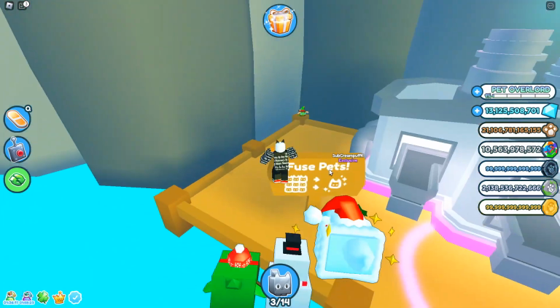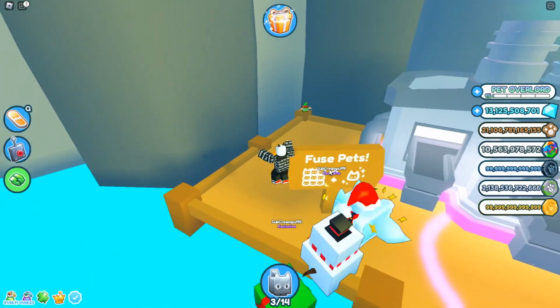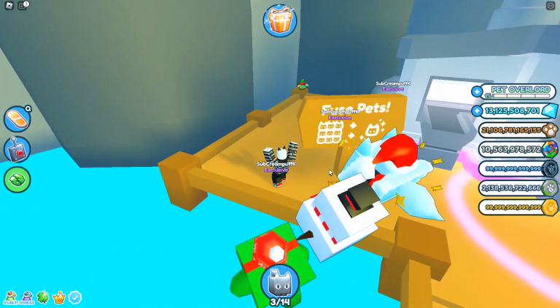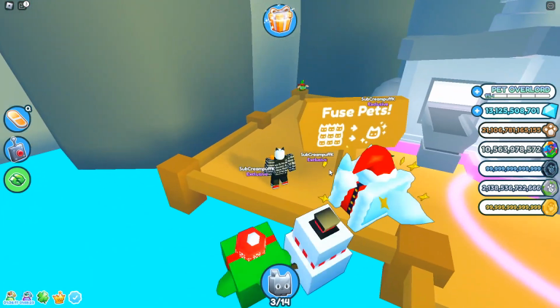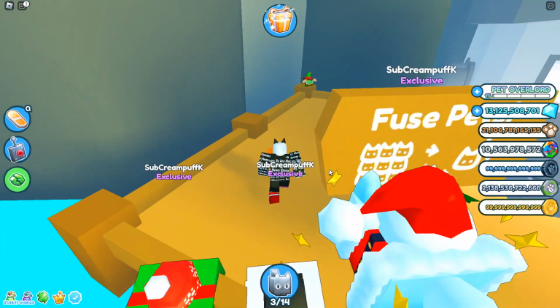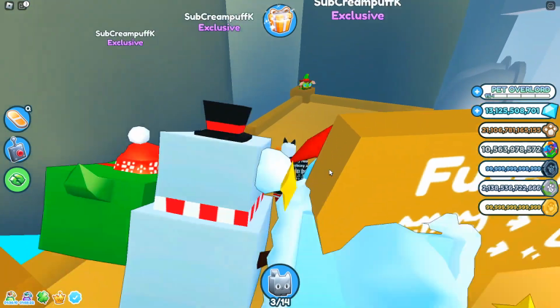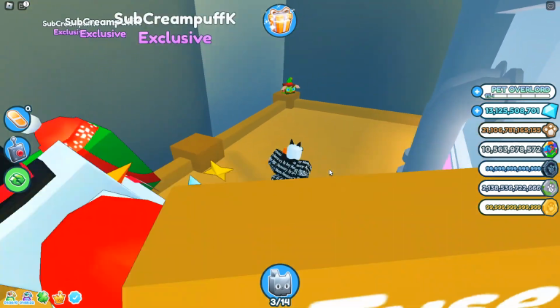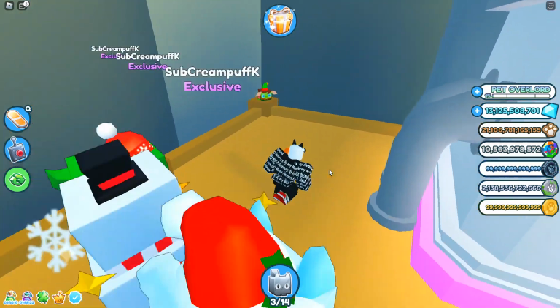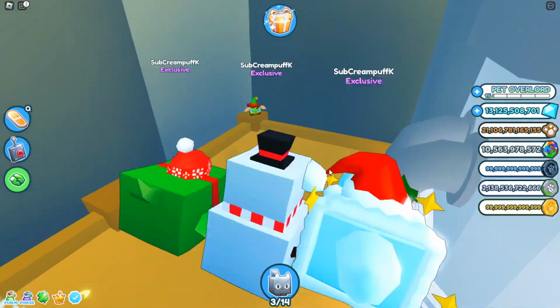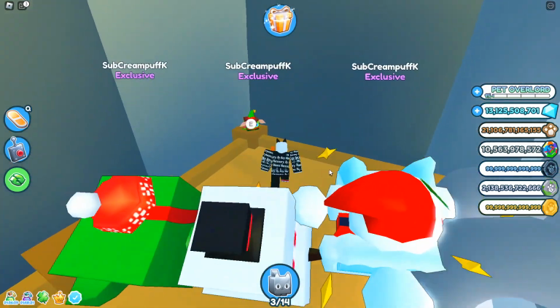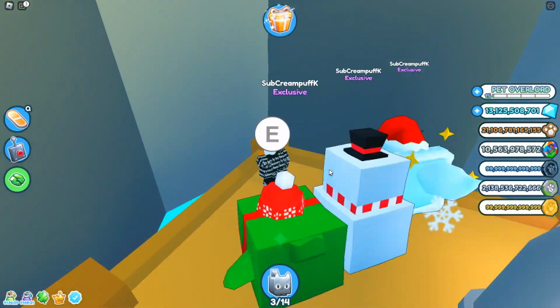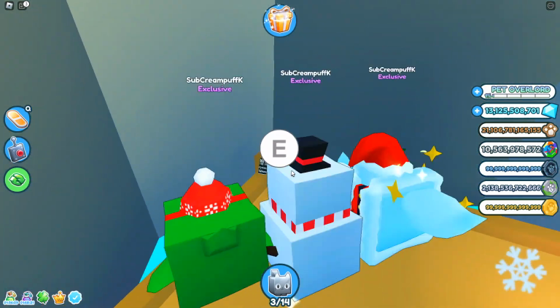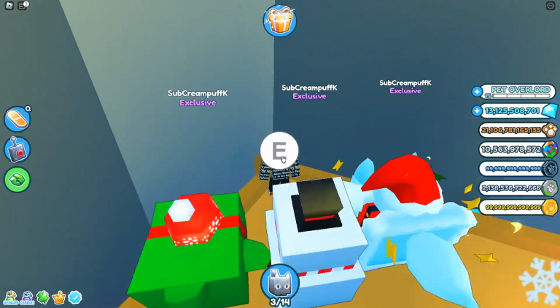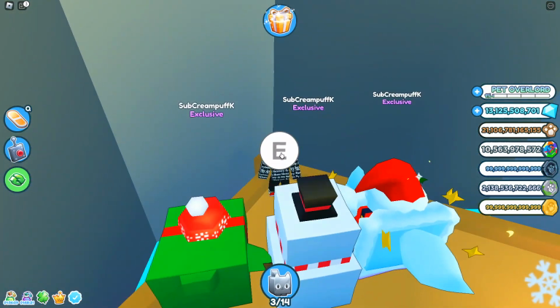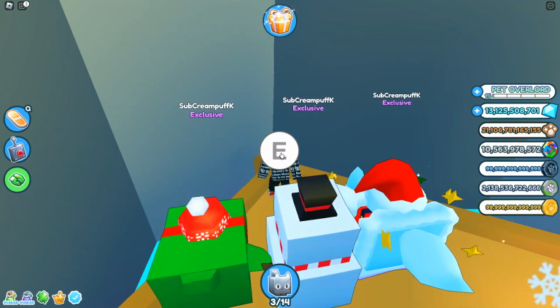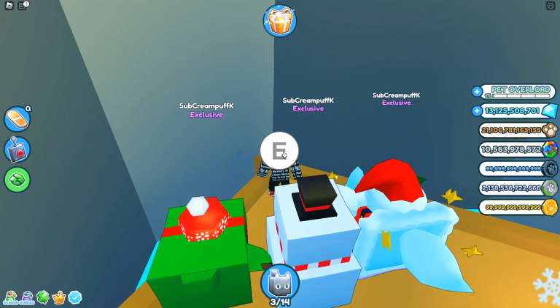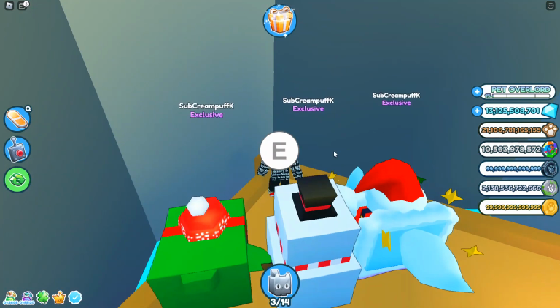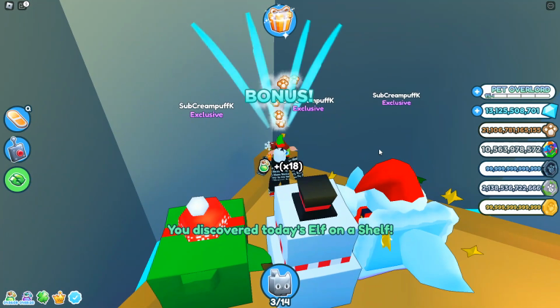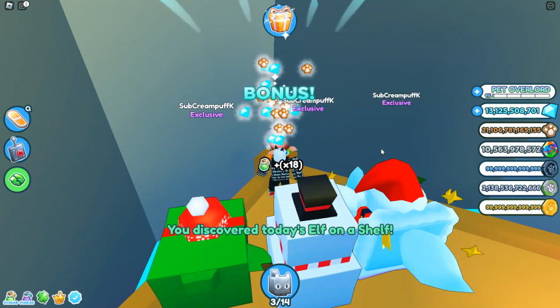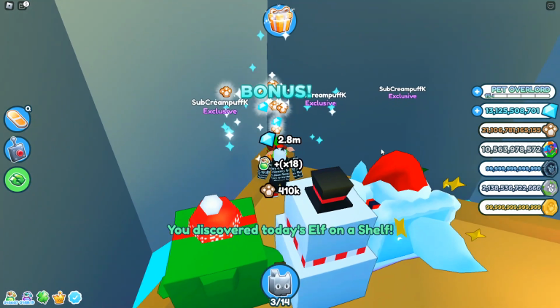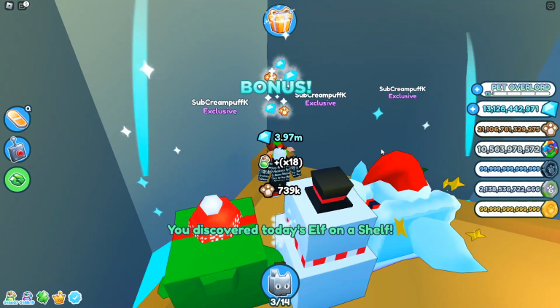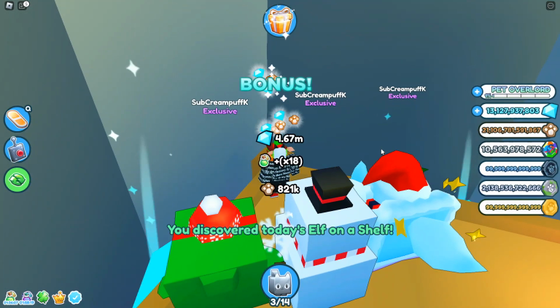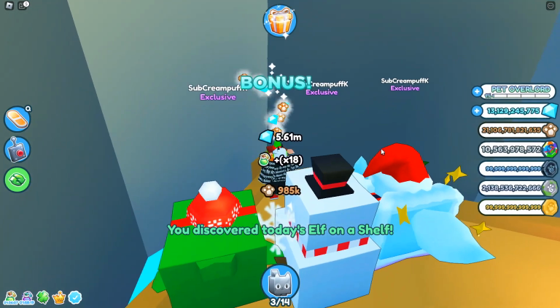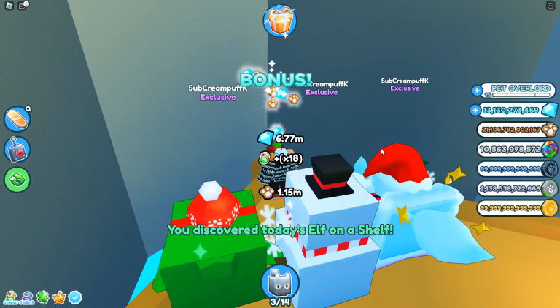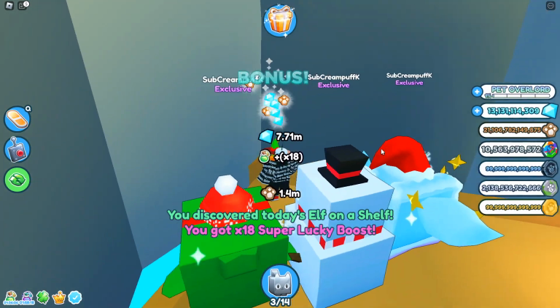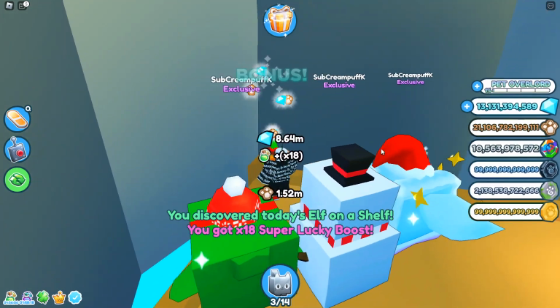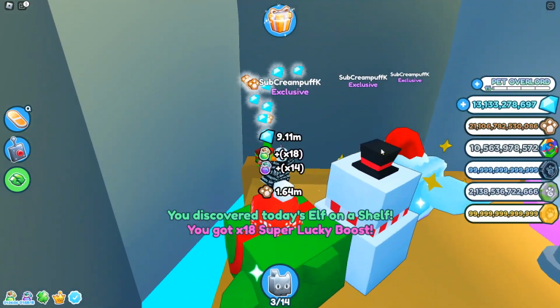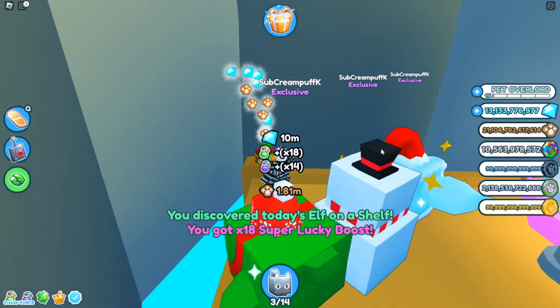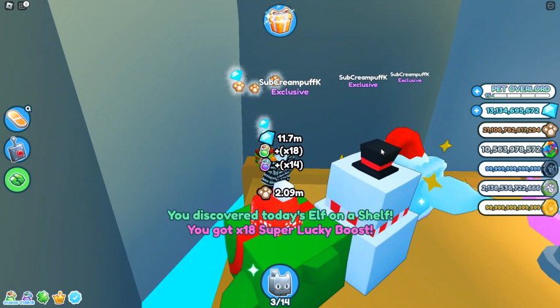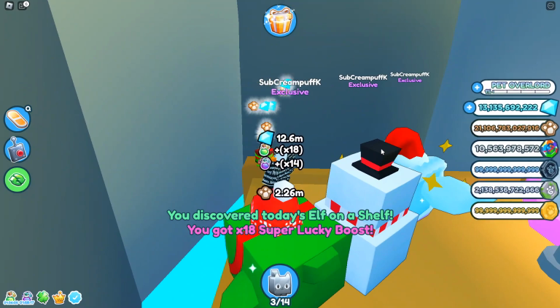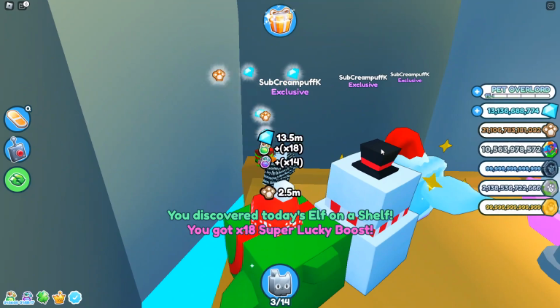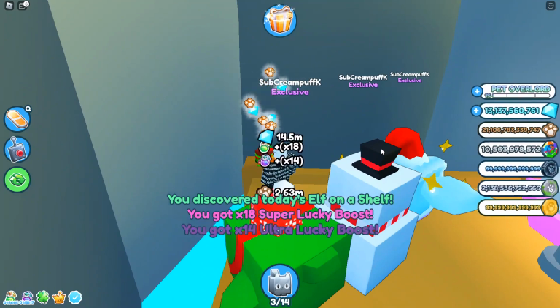As always guys, all you gotta do is walk up to it and press the letter E, and there it is boys — we discovered today's elf on the shelf.